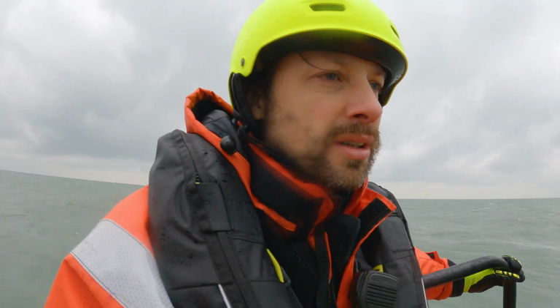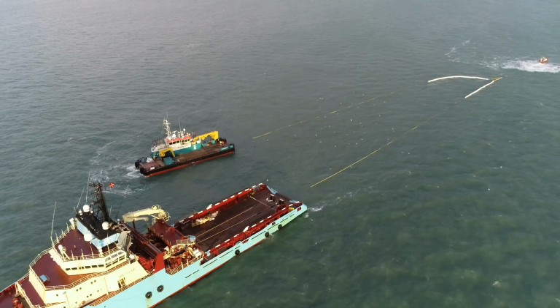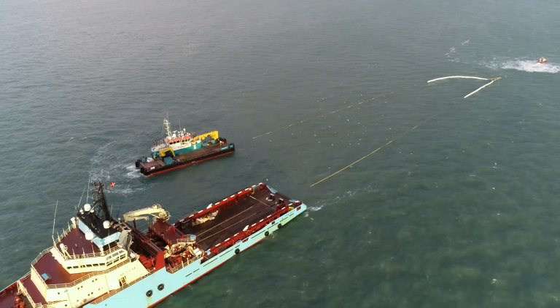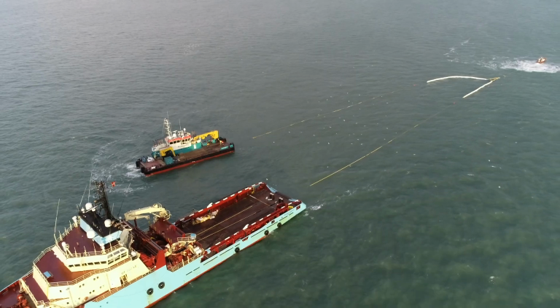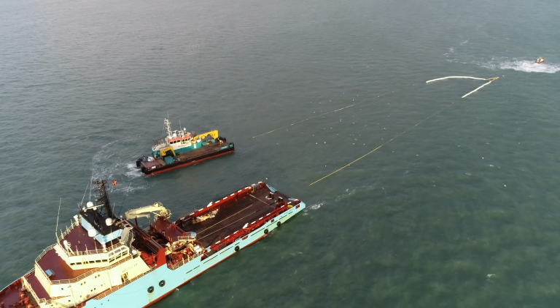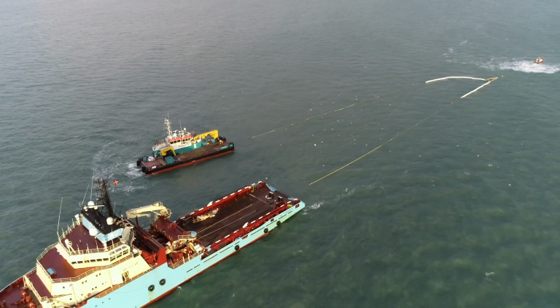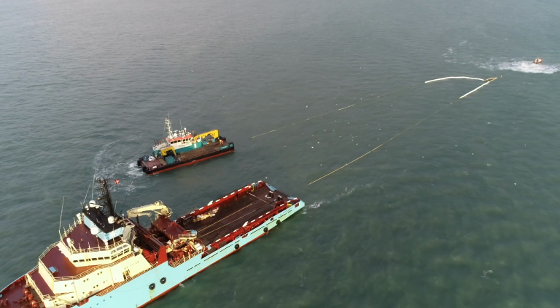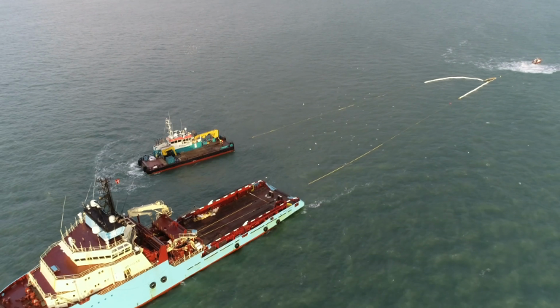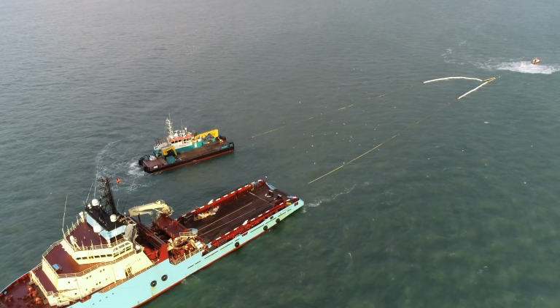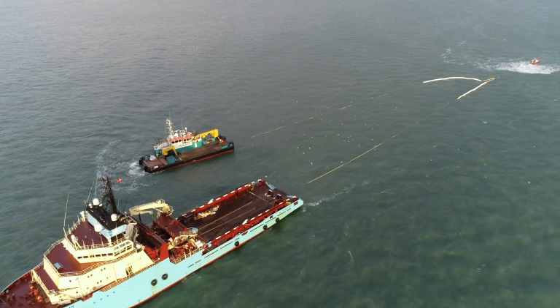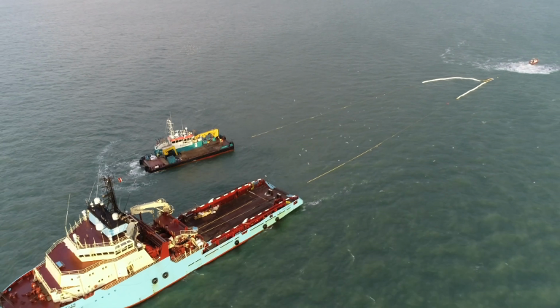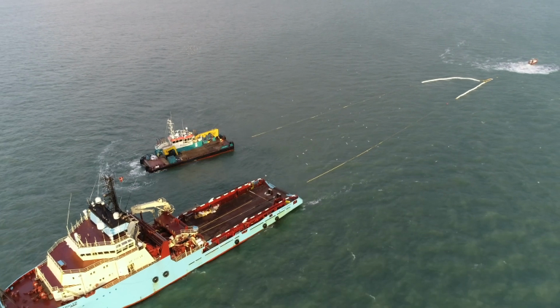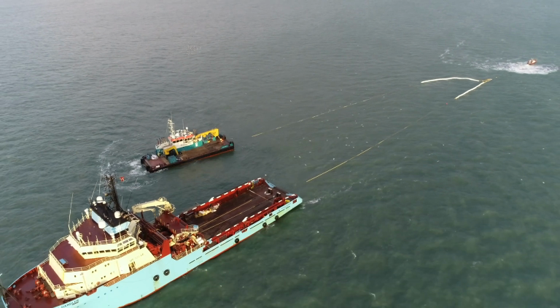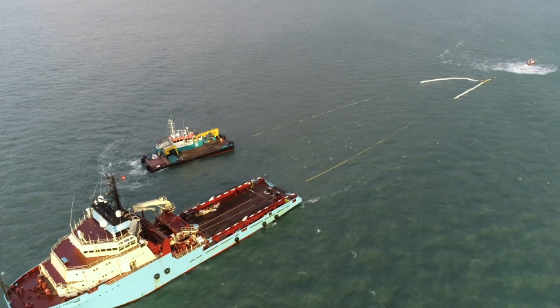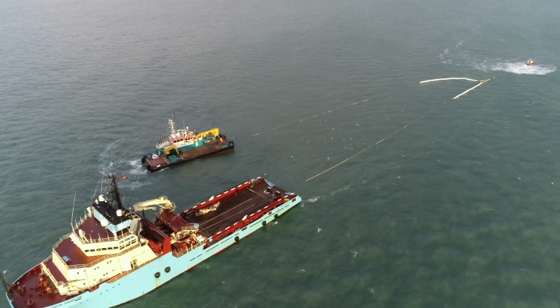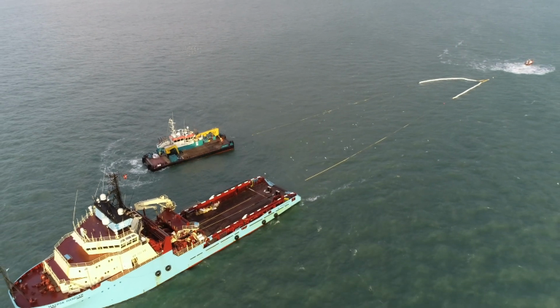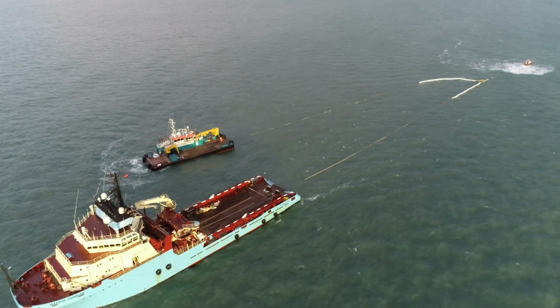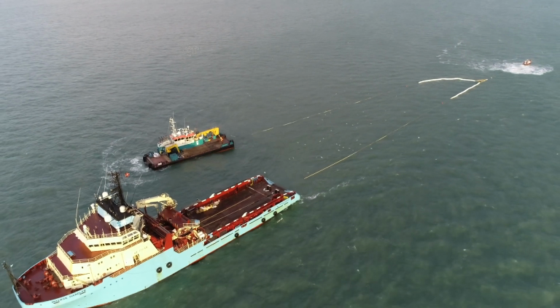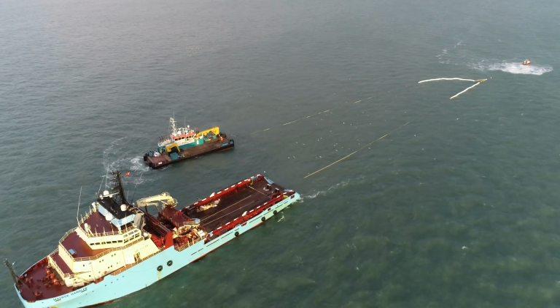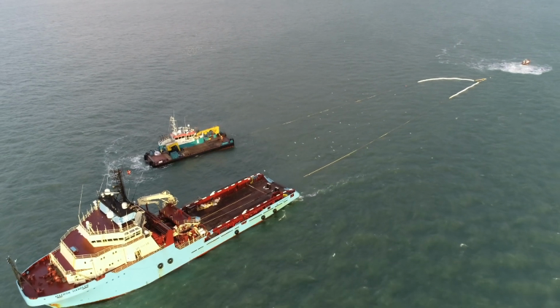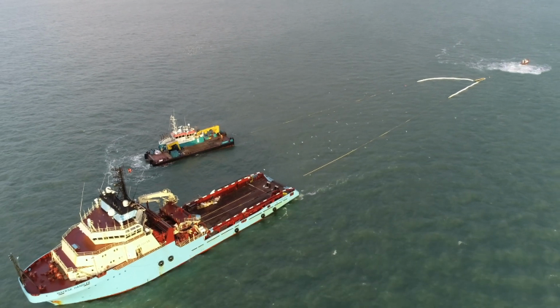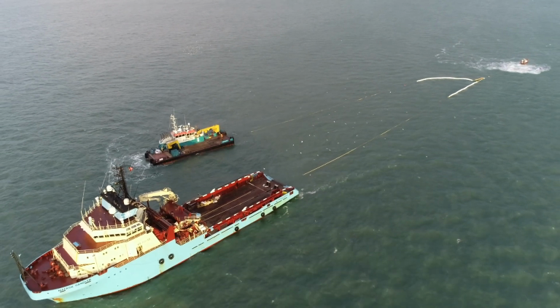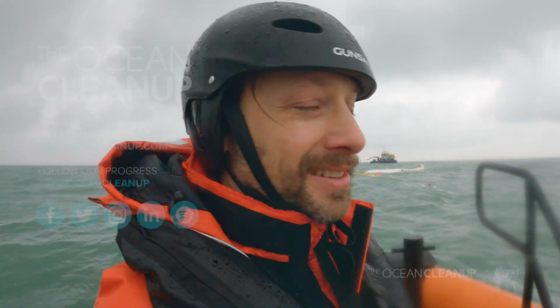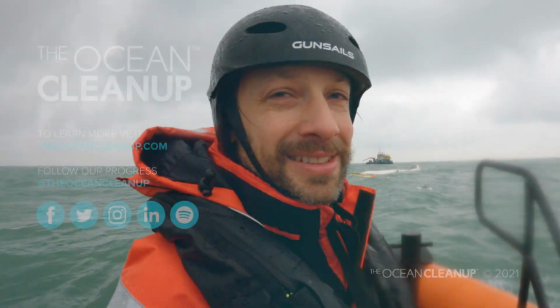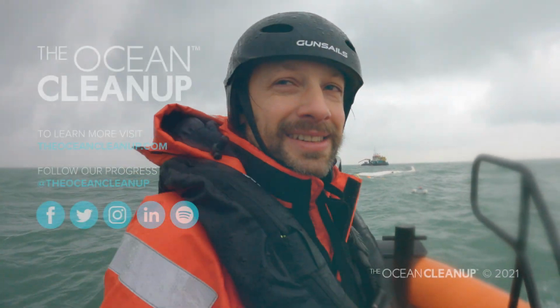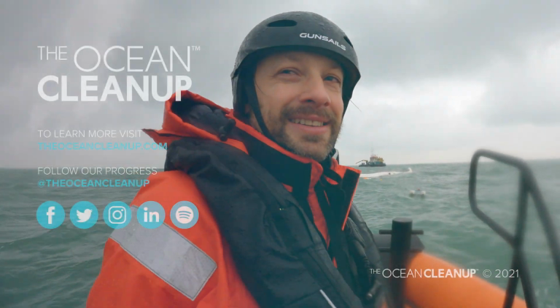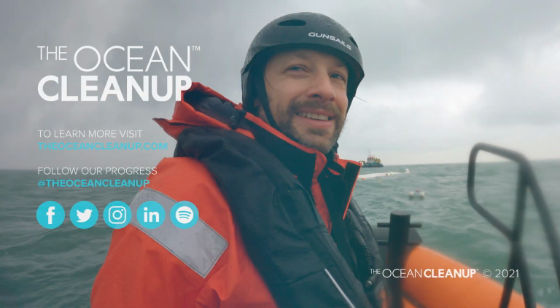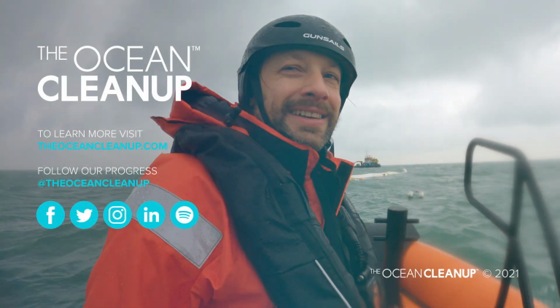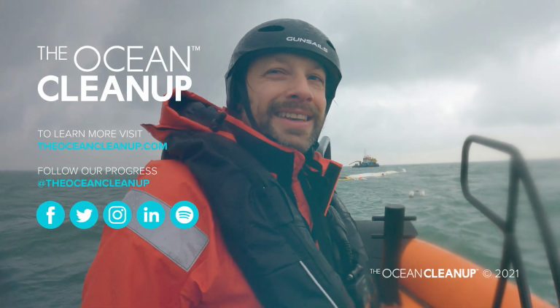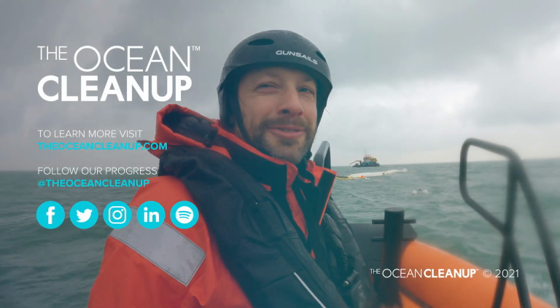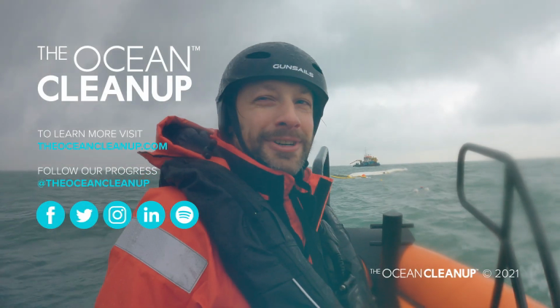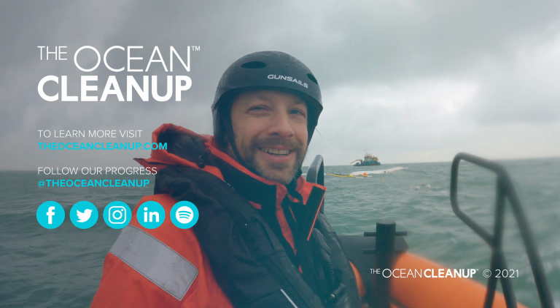It's good to be back in the North Sea. North Sea is challenging. It's a nice day at work.